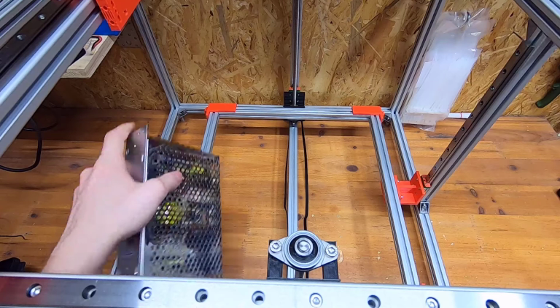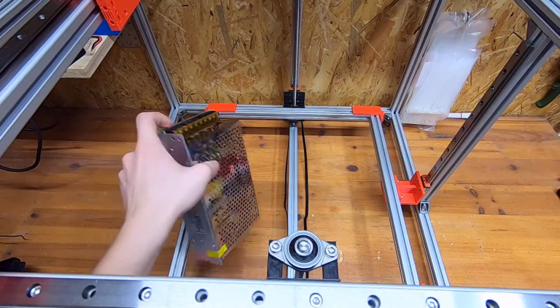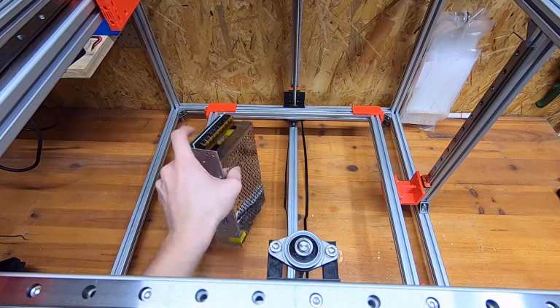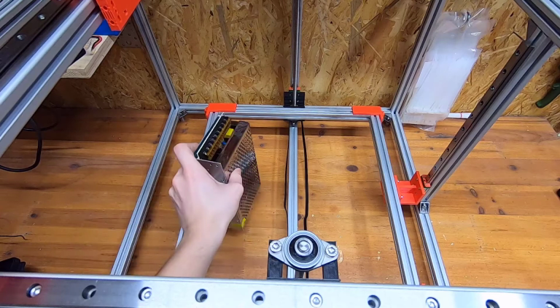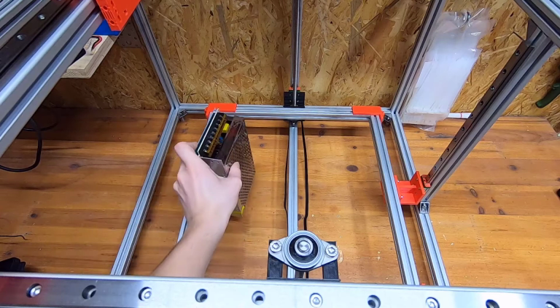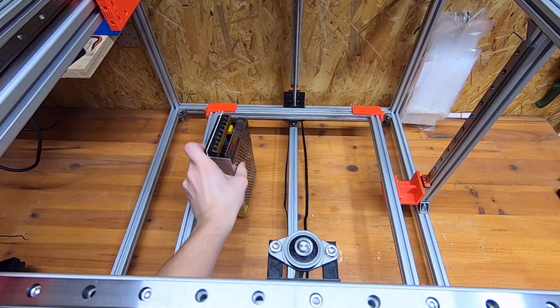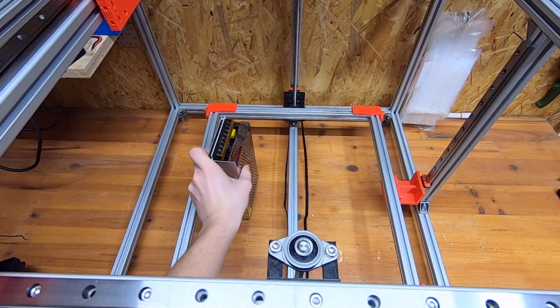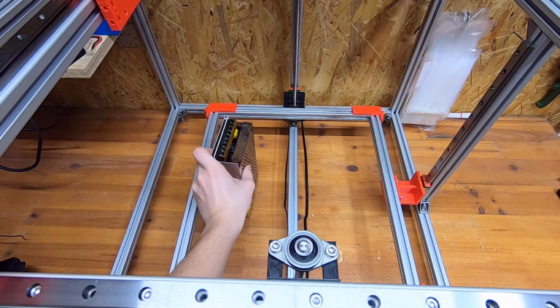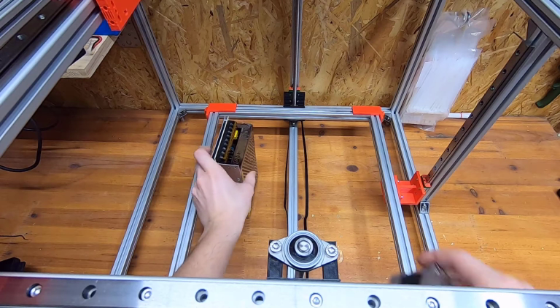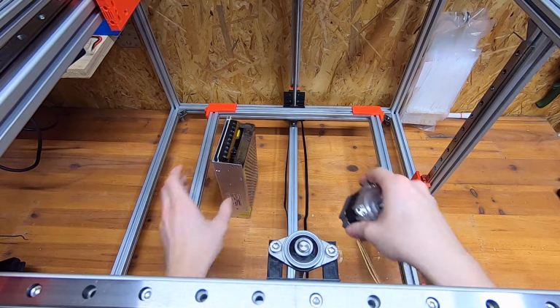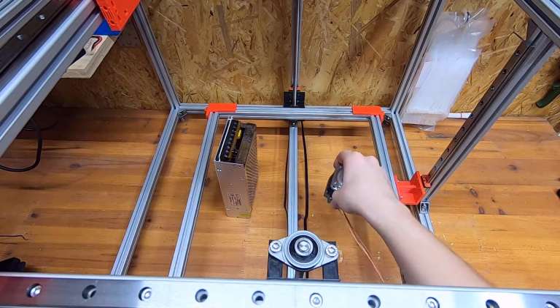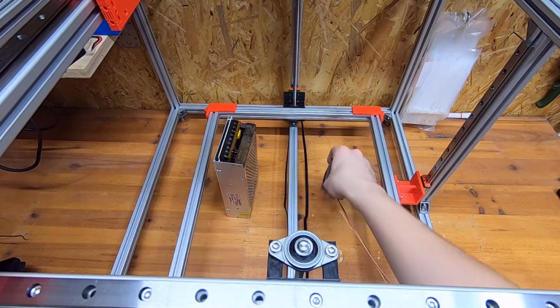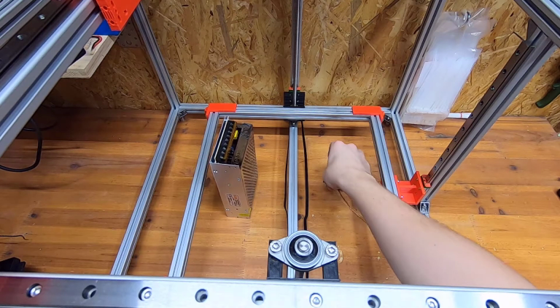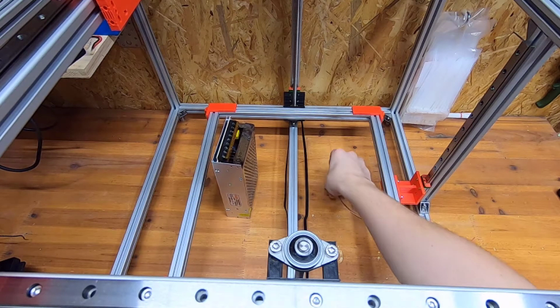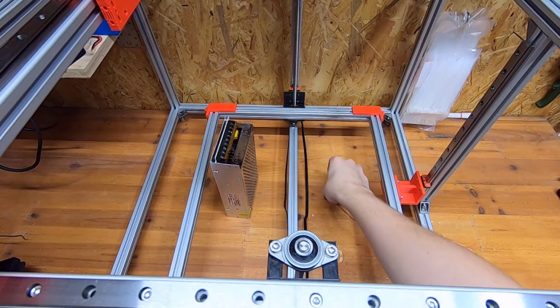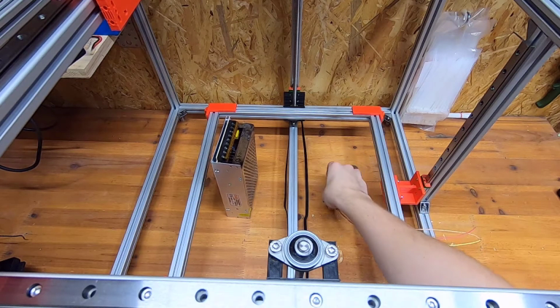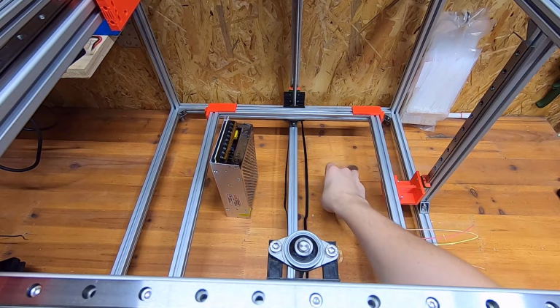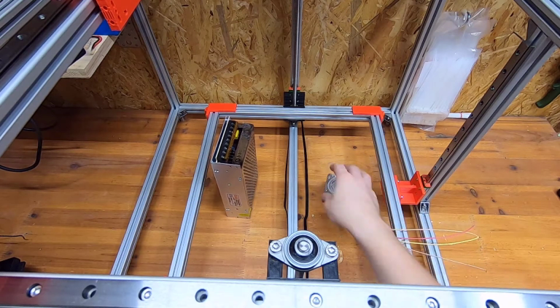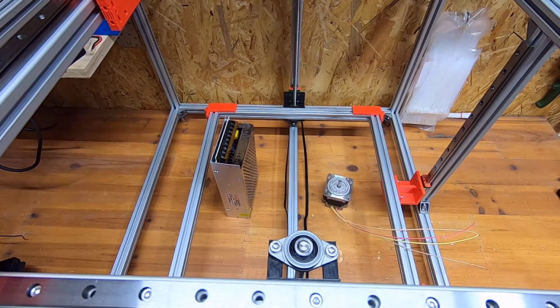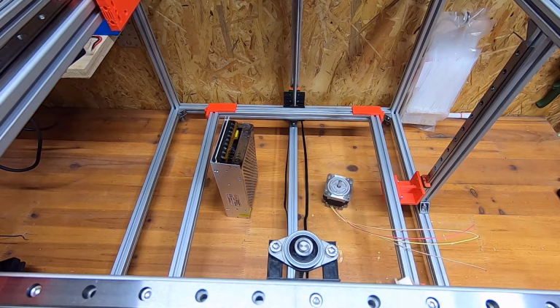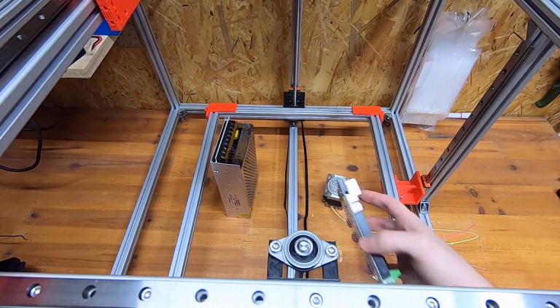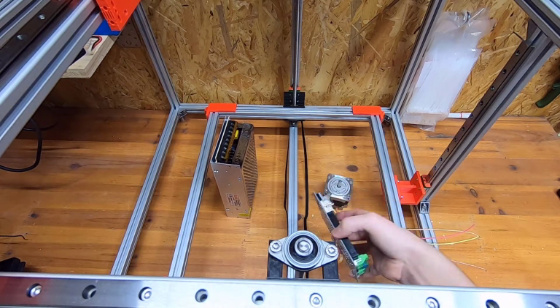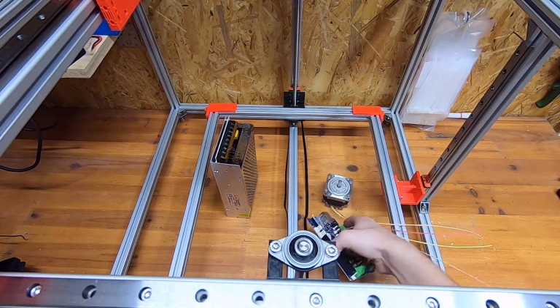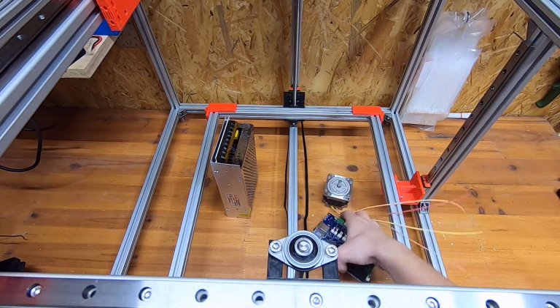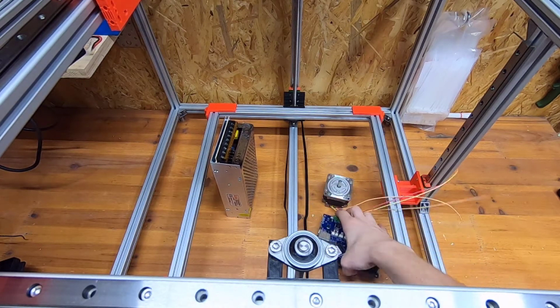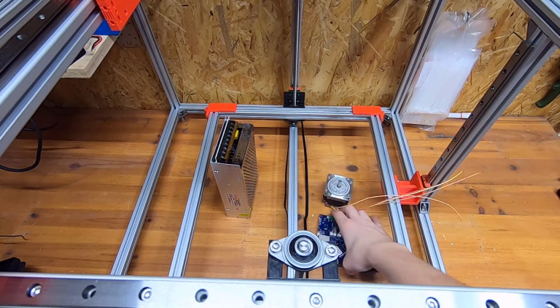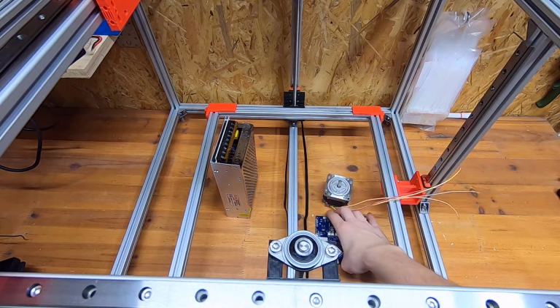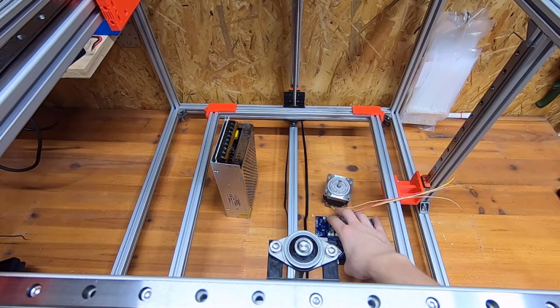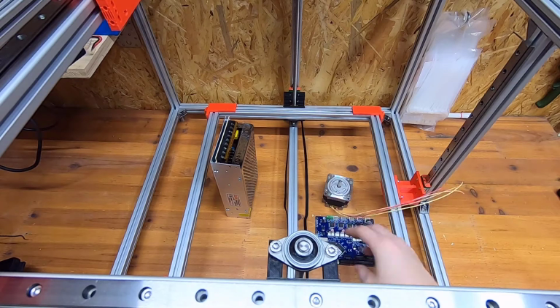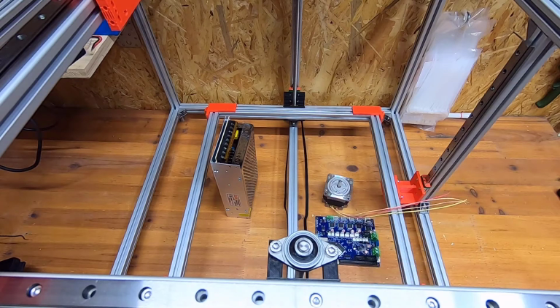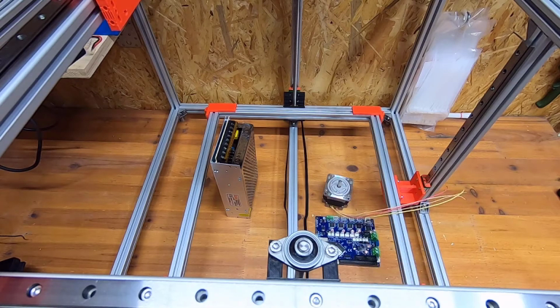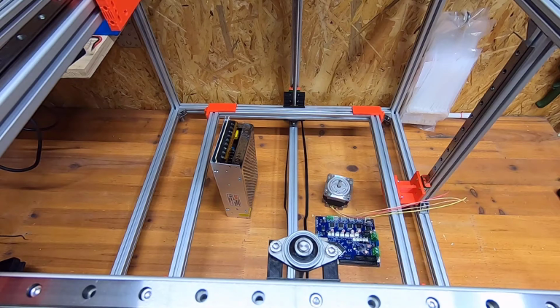Welcome back to the next part of my CoXY printer. Today I want to install and wire all electrical components.